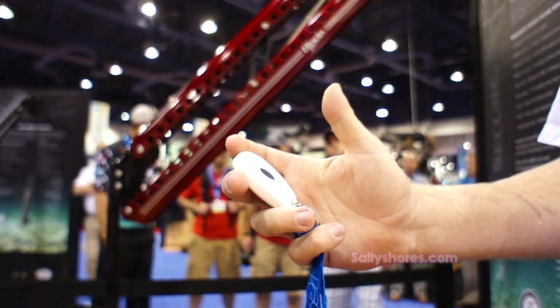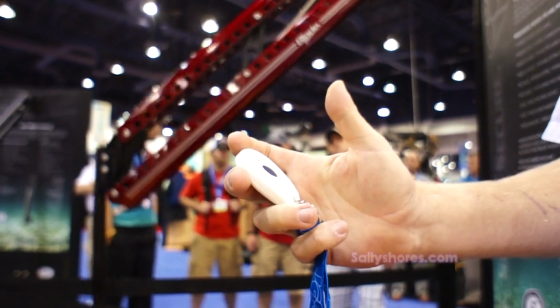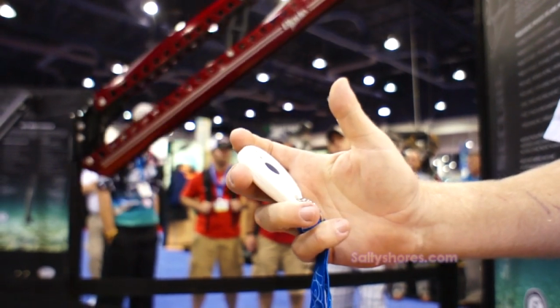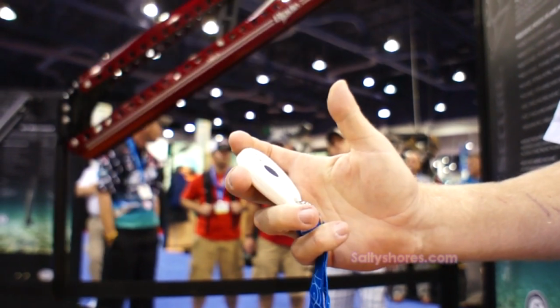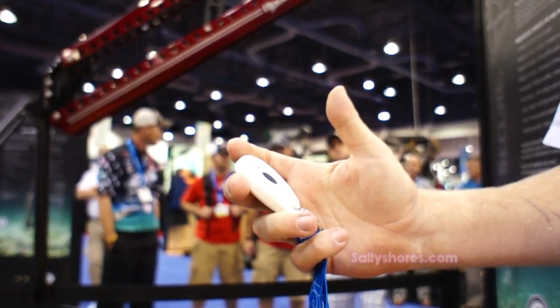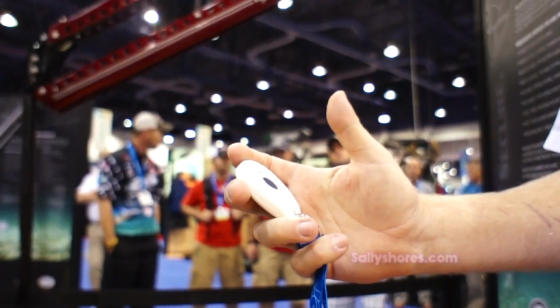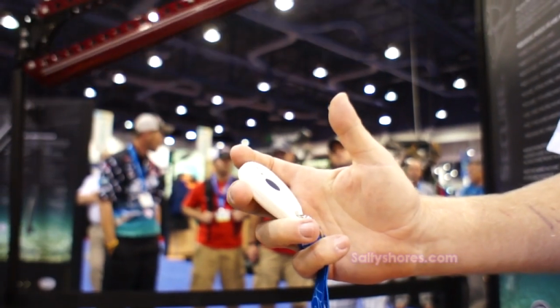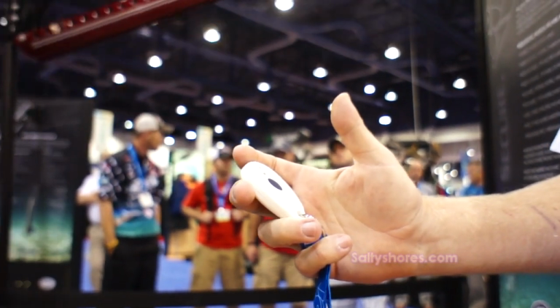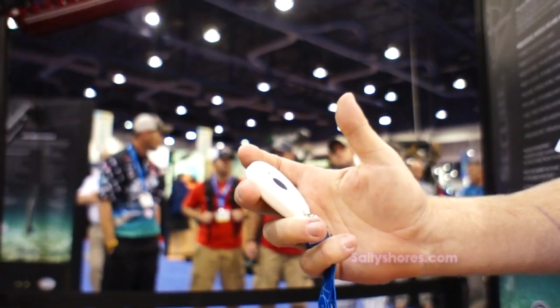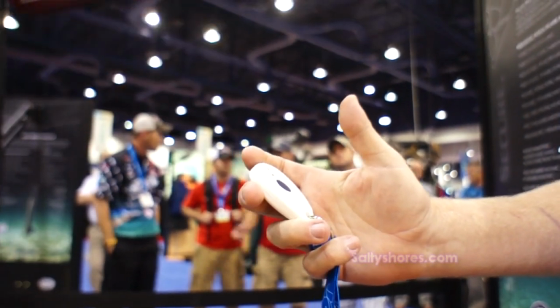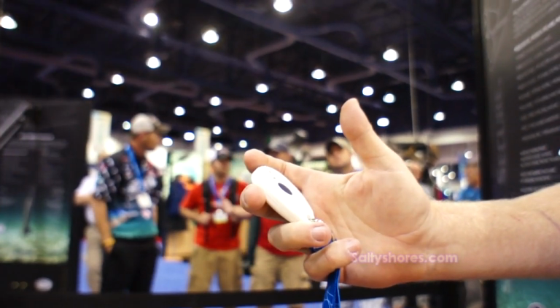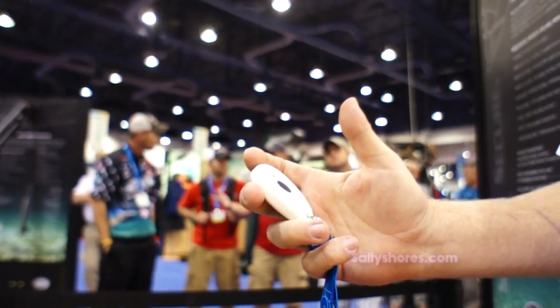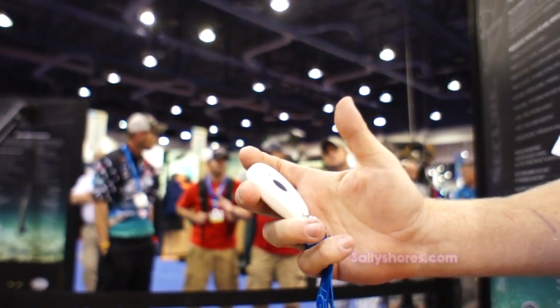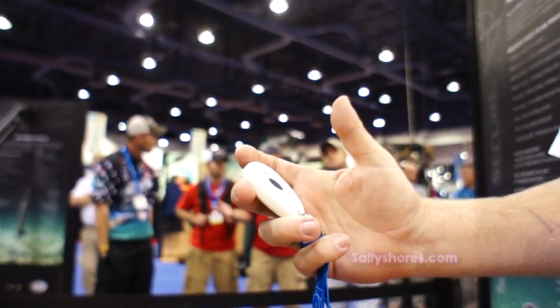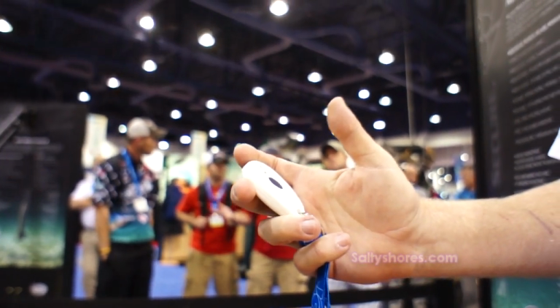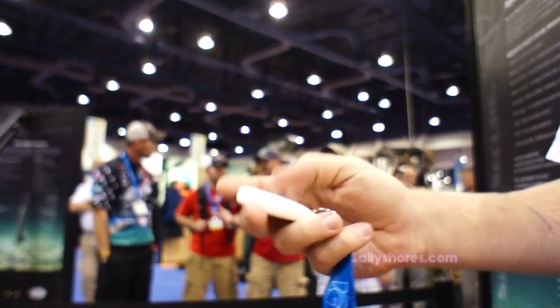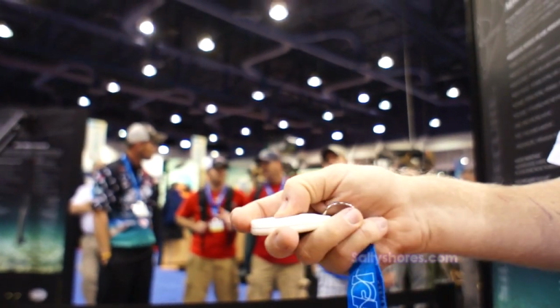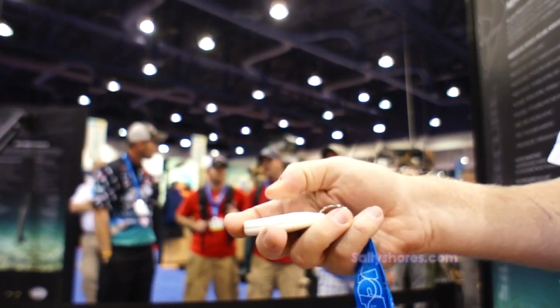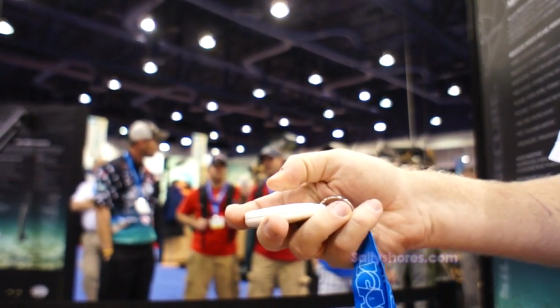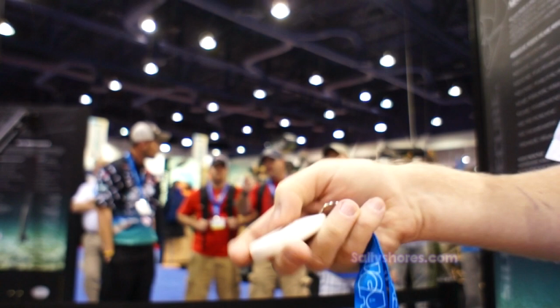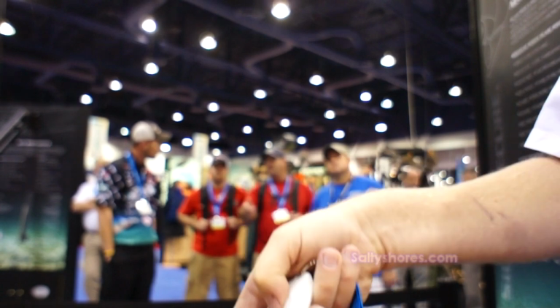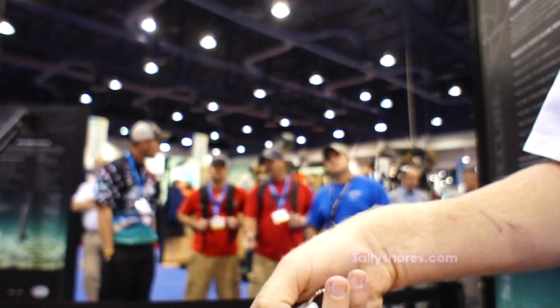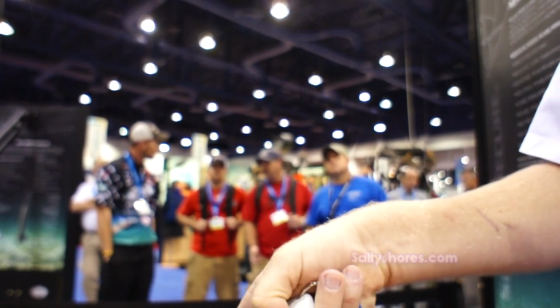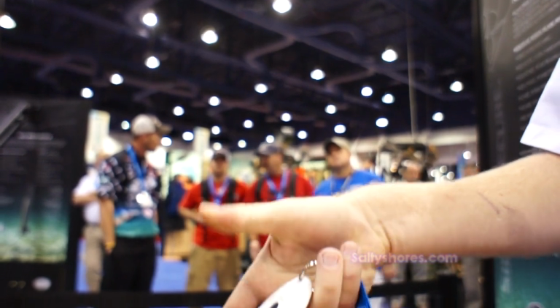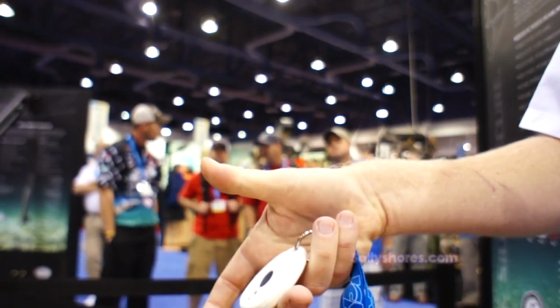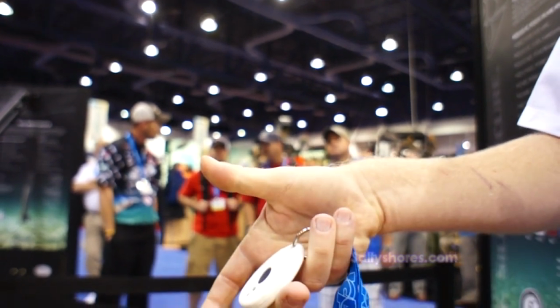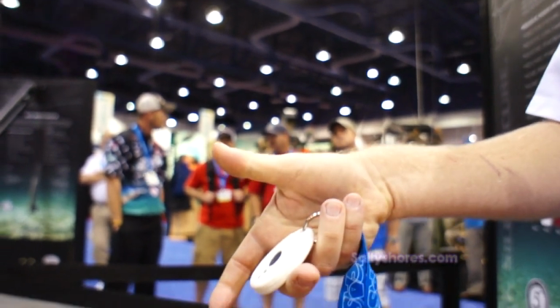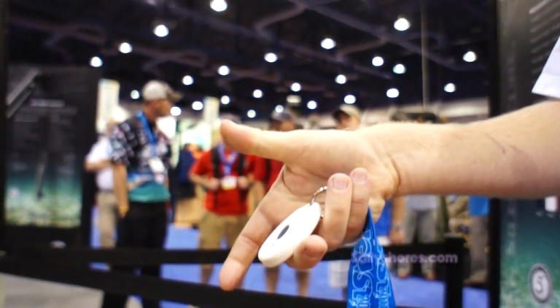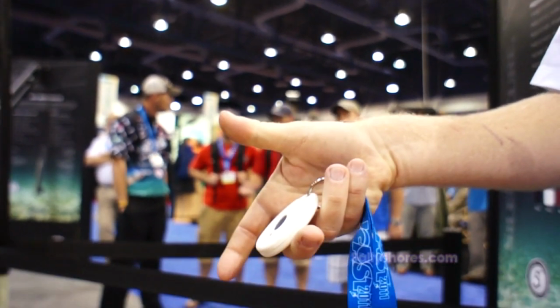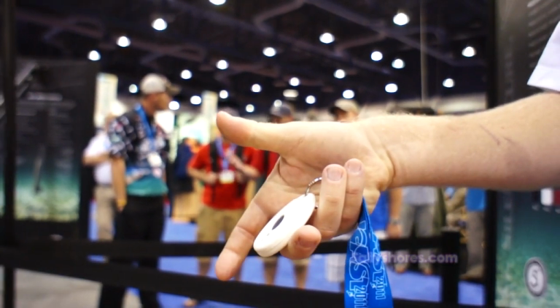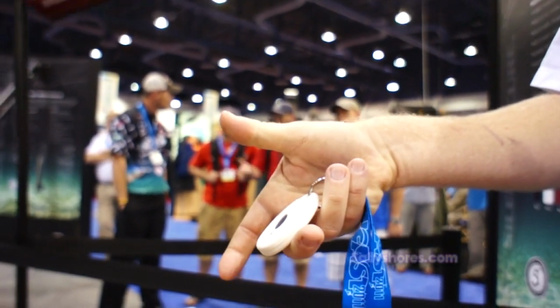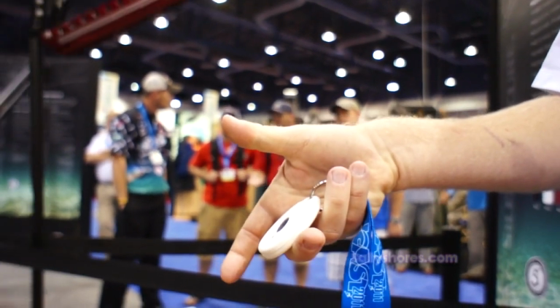Double click up and it goes automatically. Or double click down and it goes automatically.